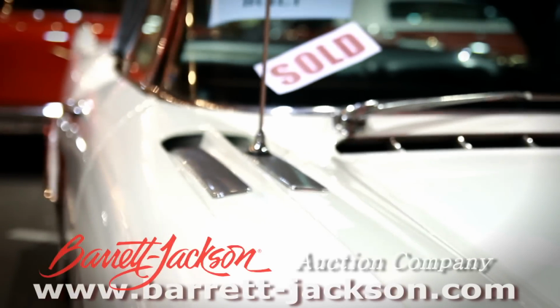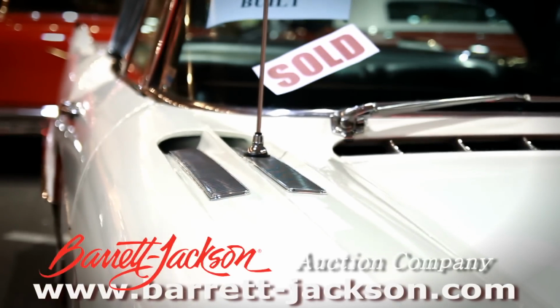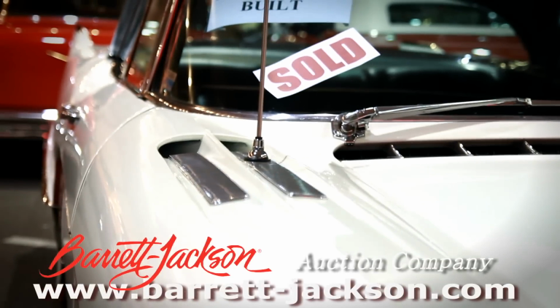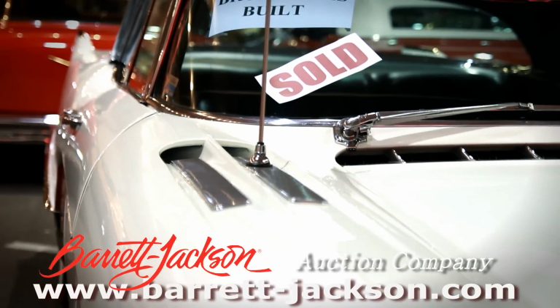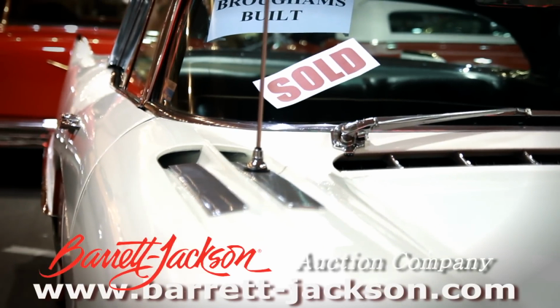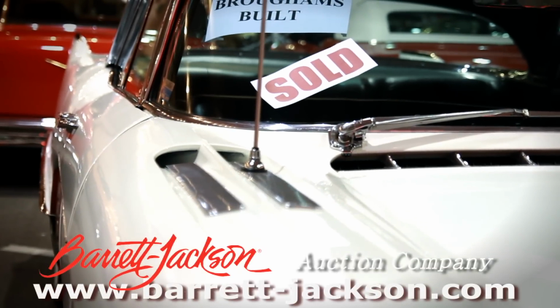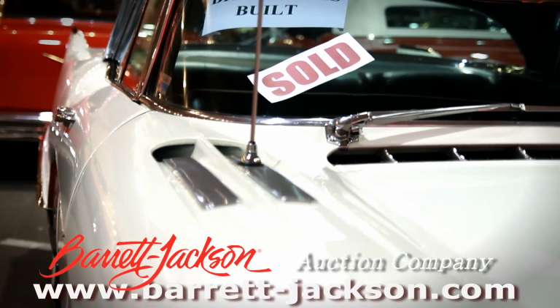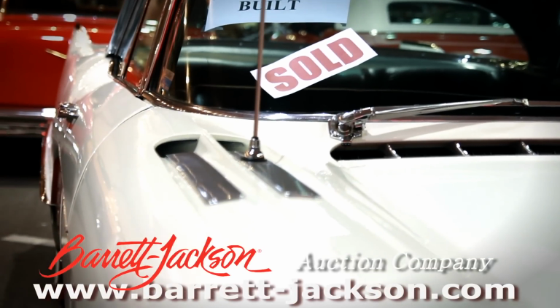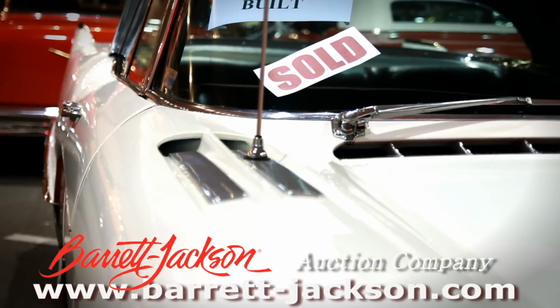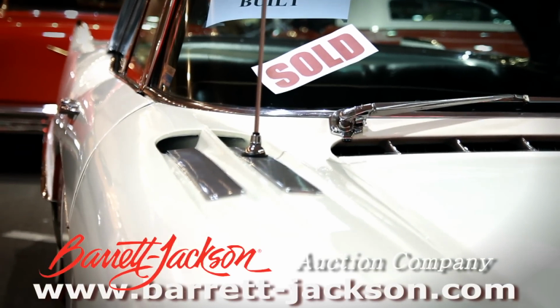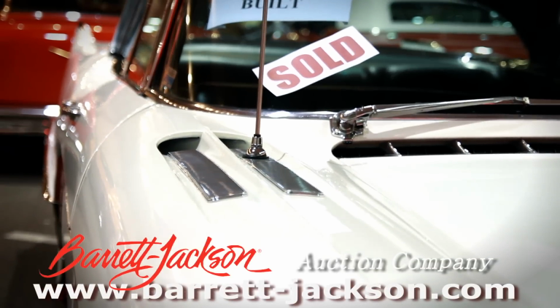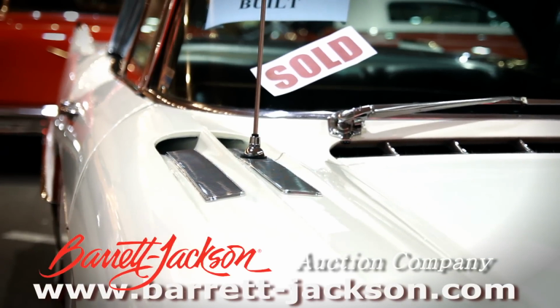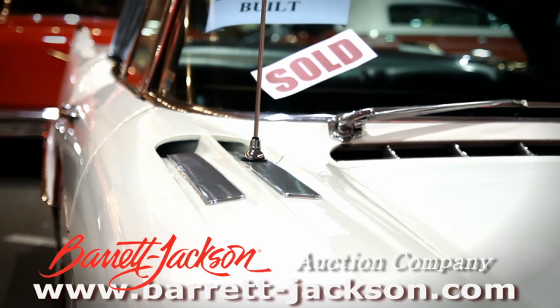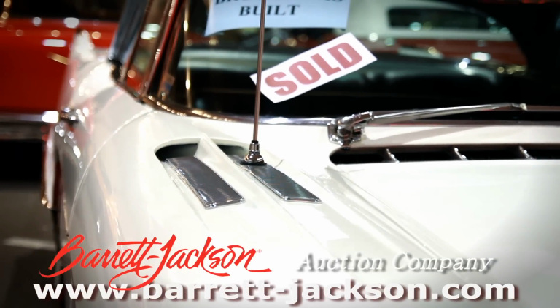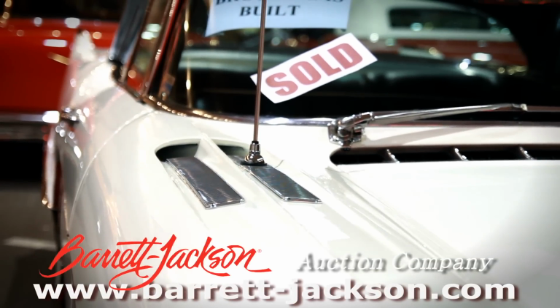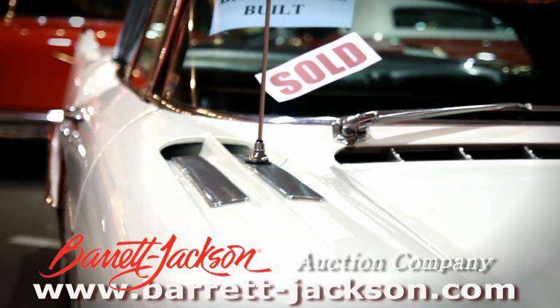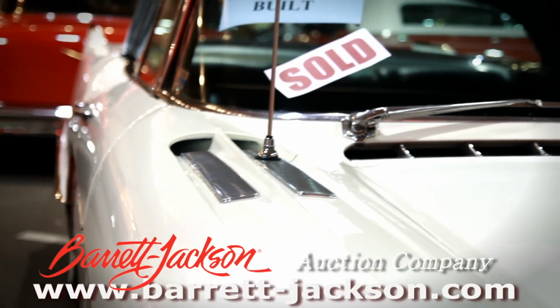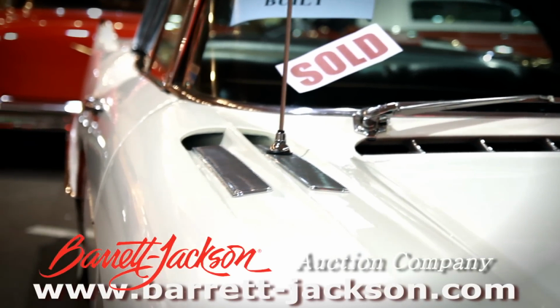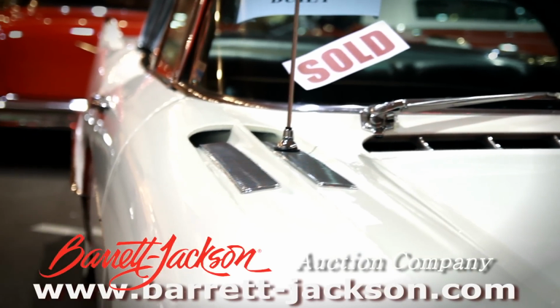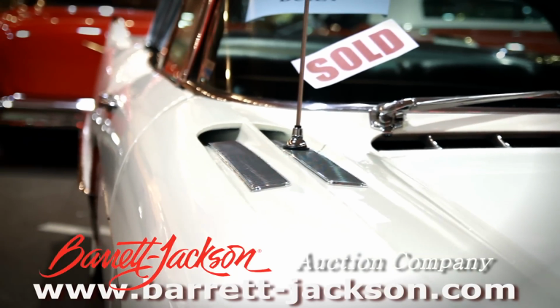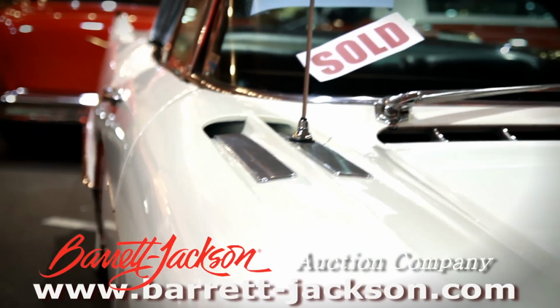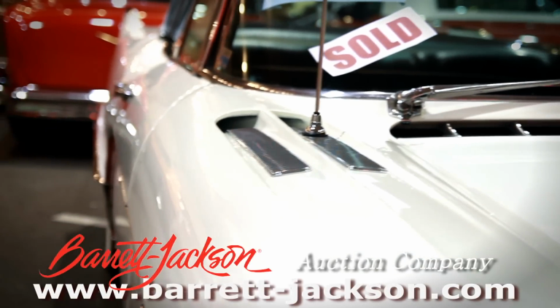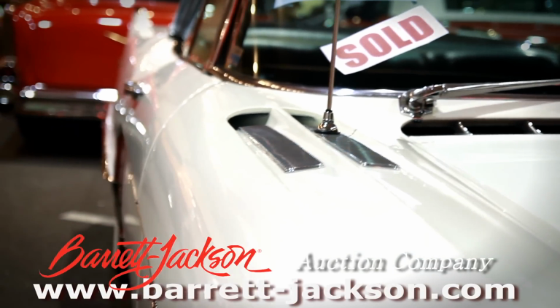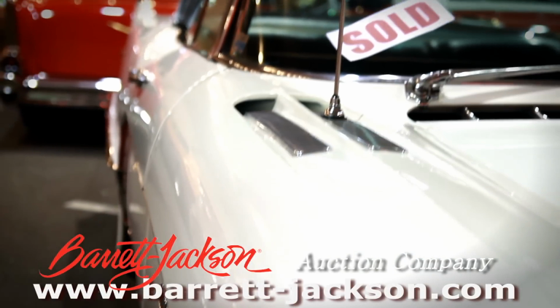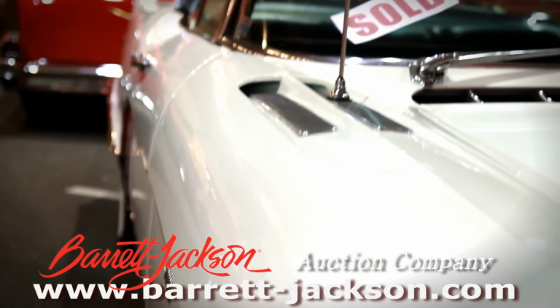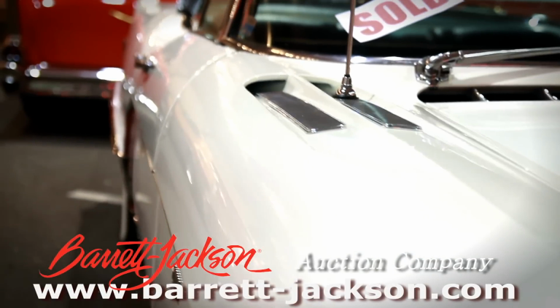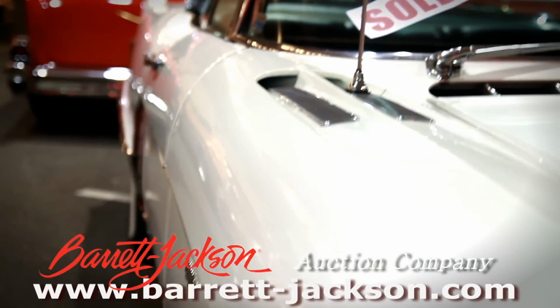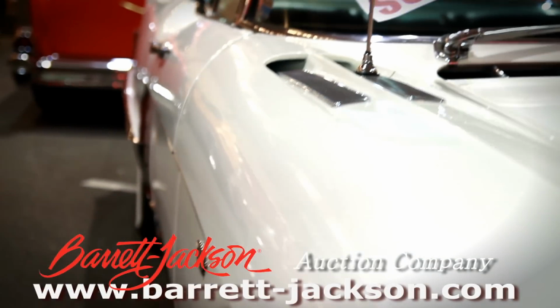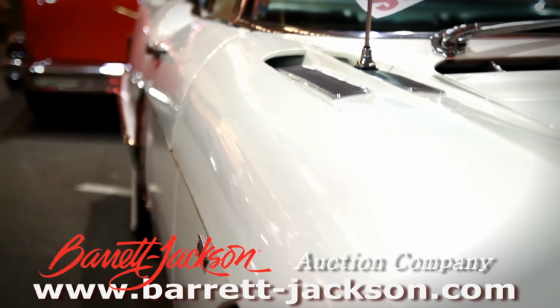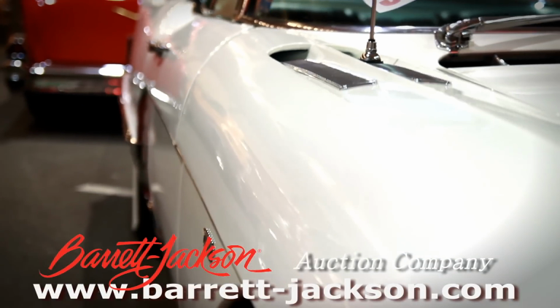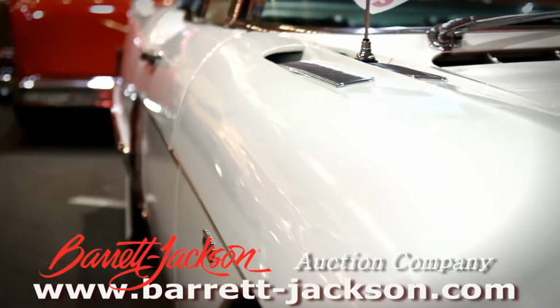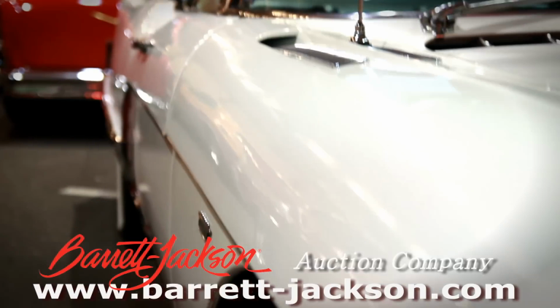Scoops. The wheel wells cut out slightly — just more for styling than anything.